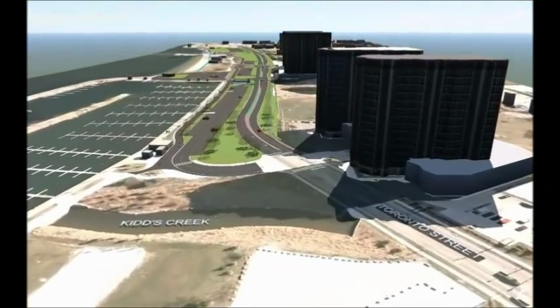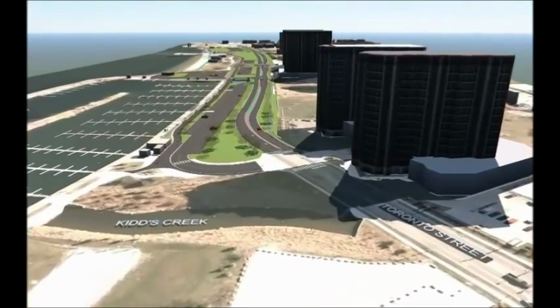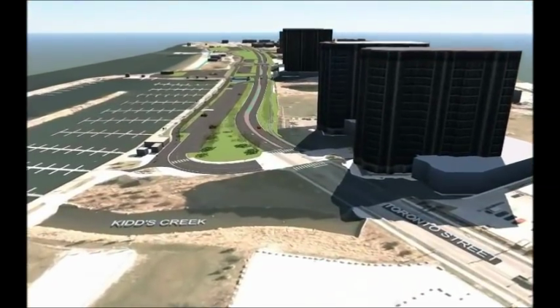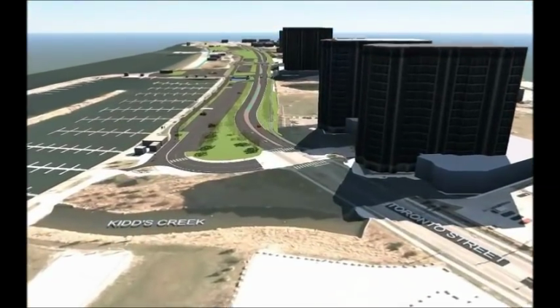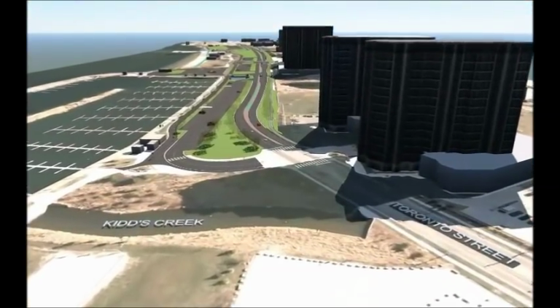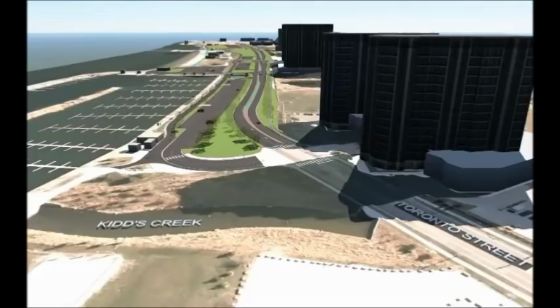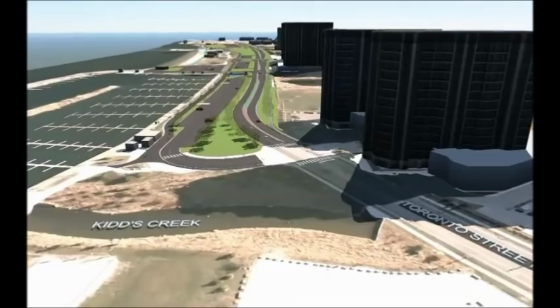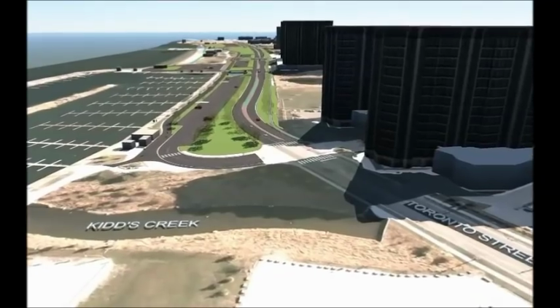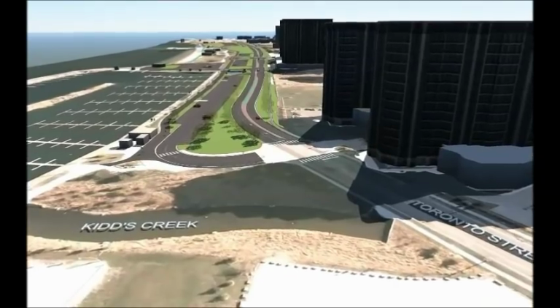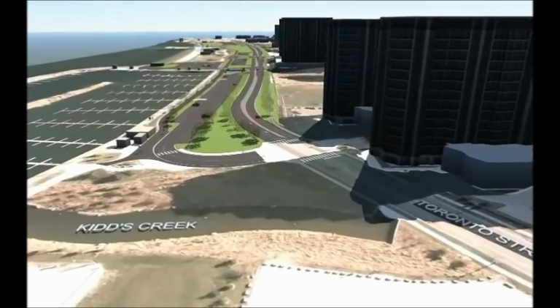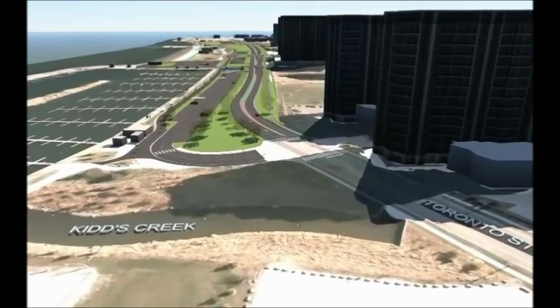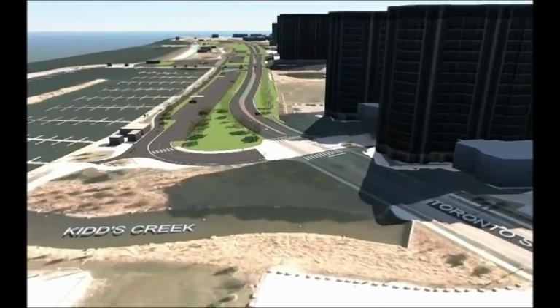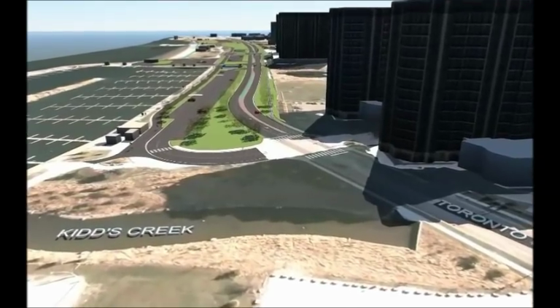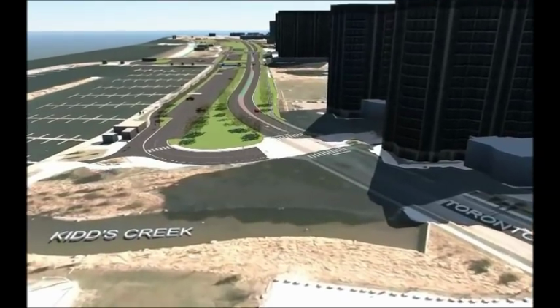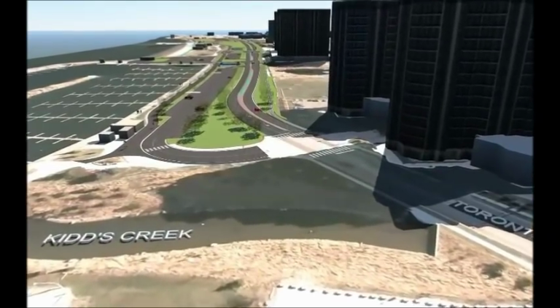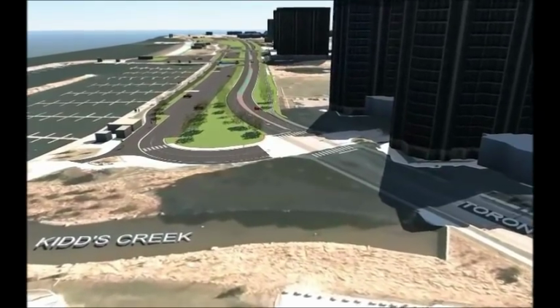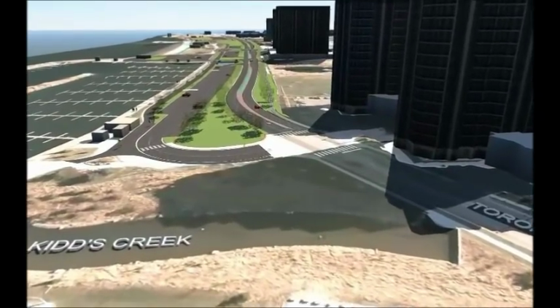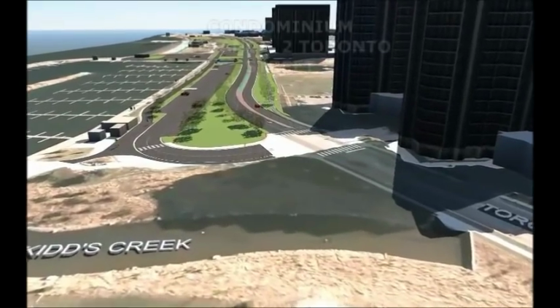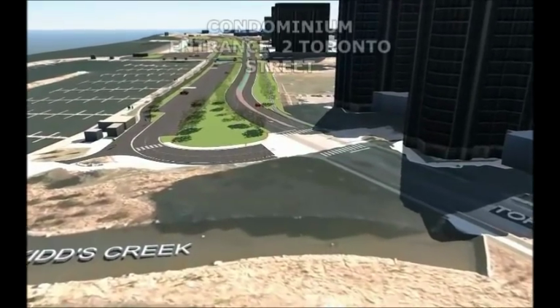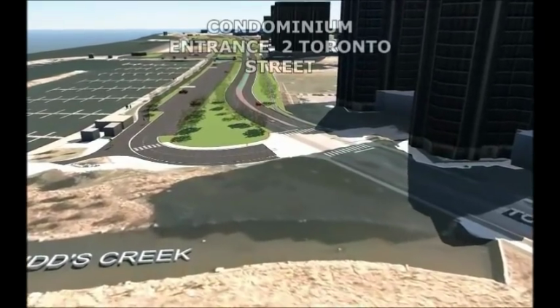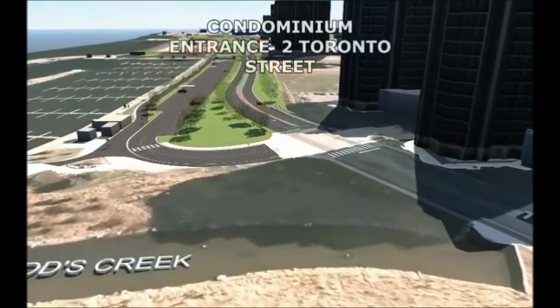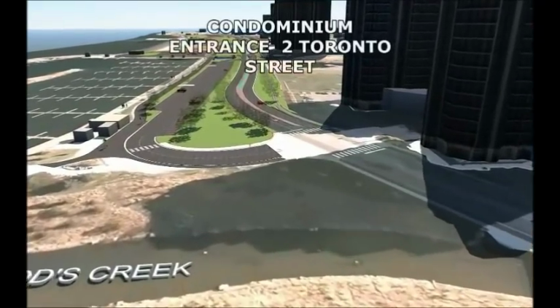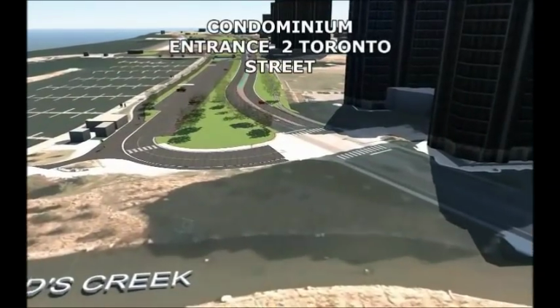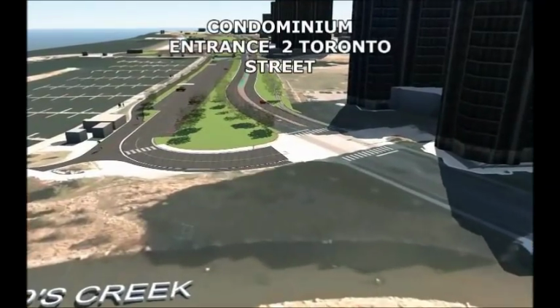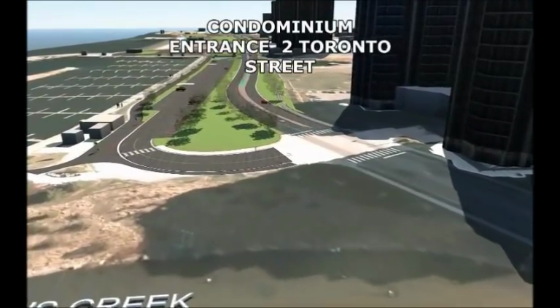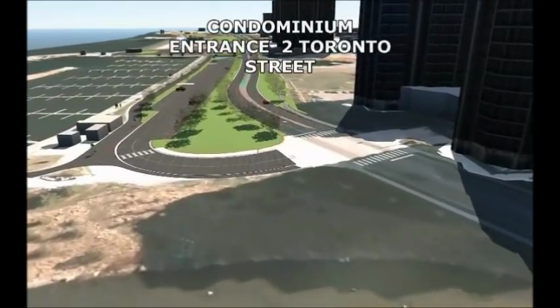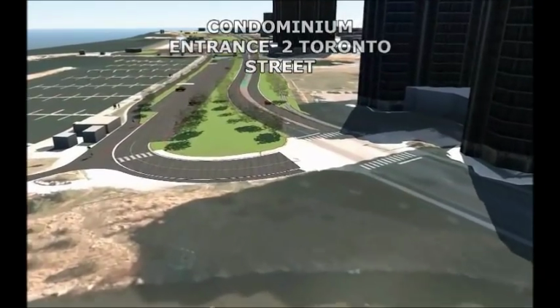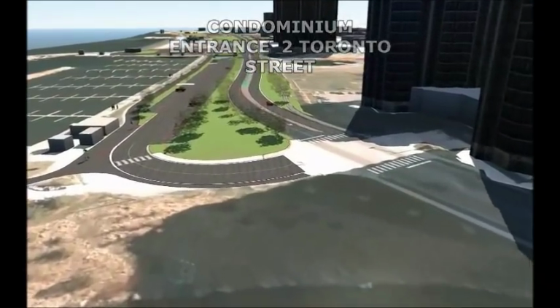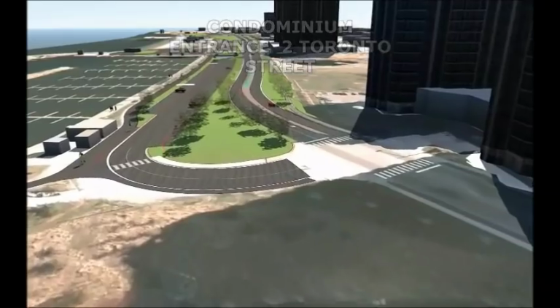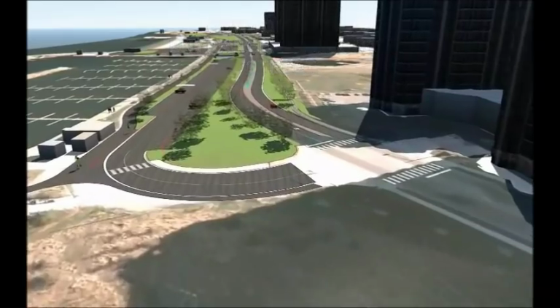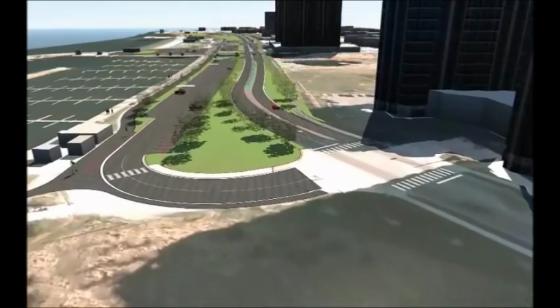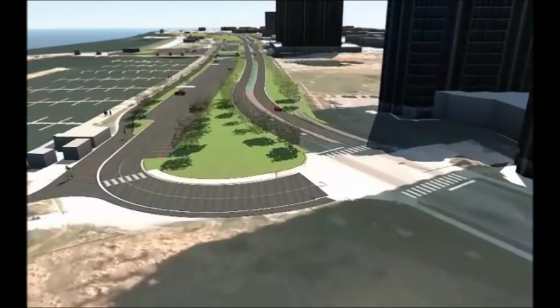The view begins at Toronto Street and looks southerly toward the marina on the left and the condominium towers on the right.